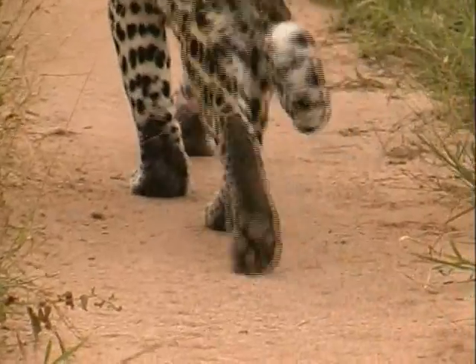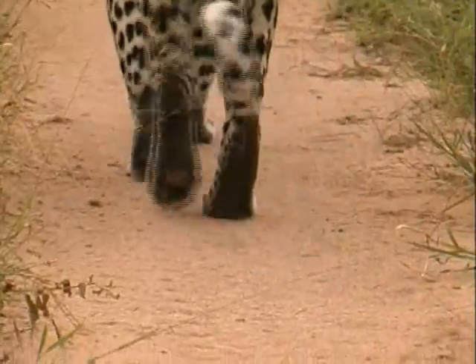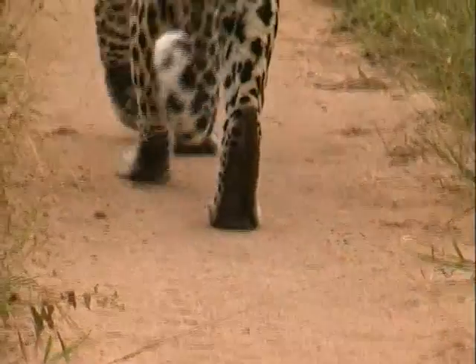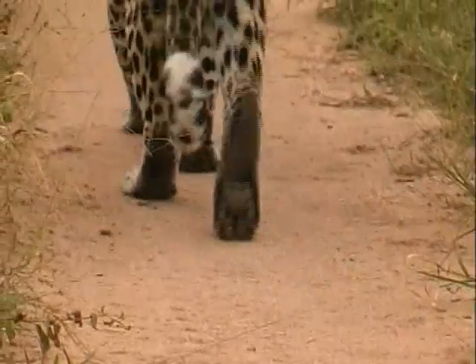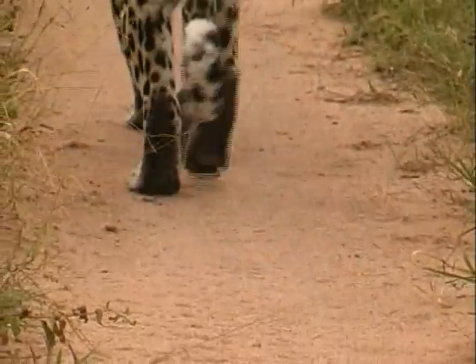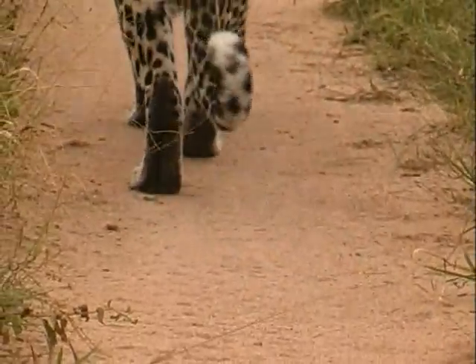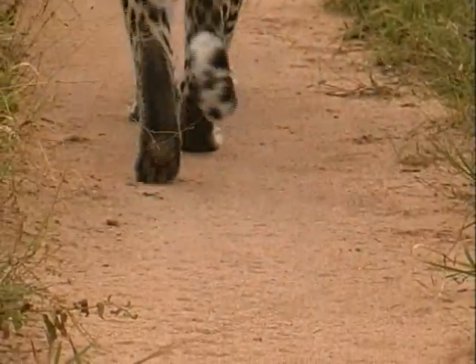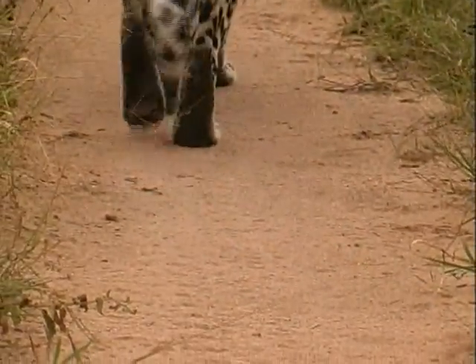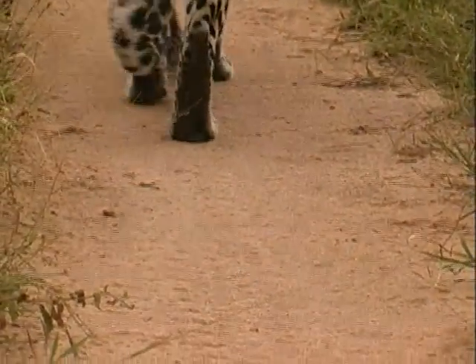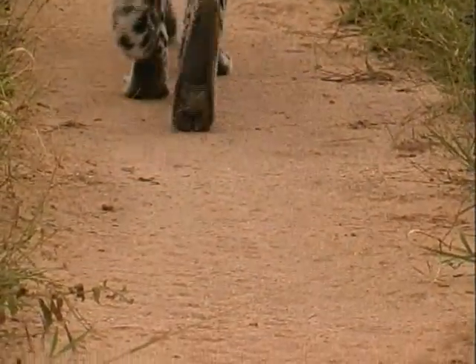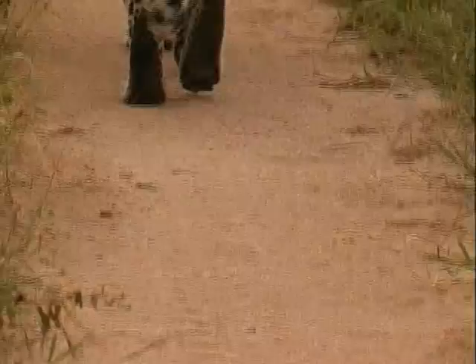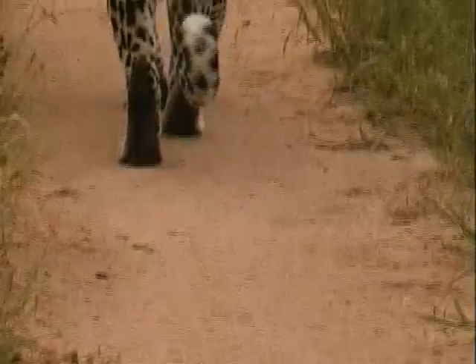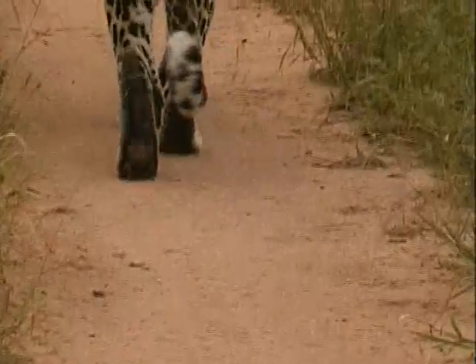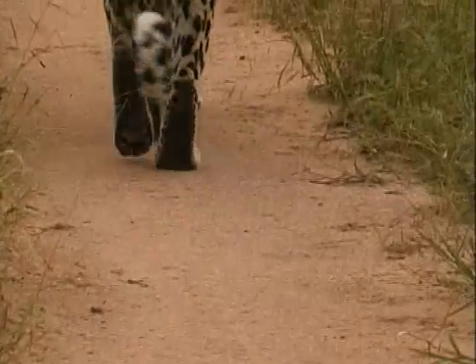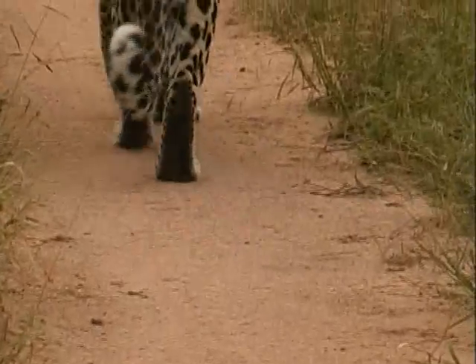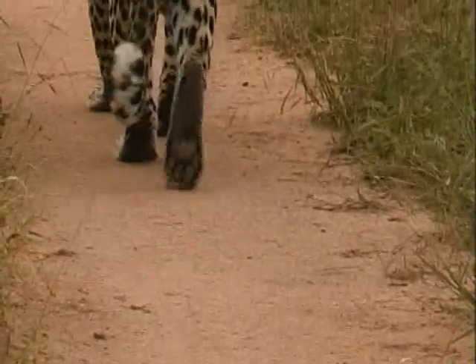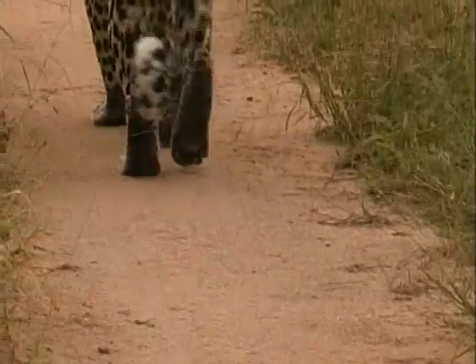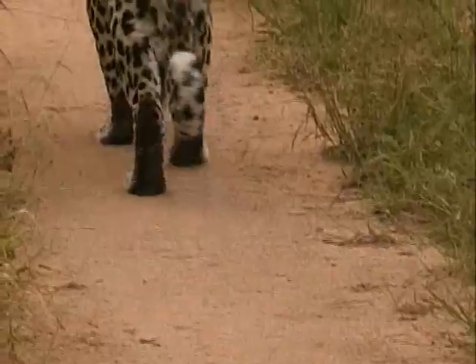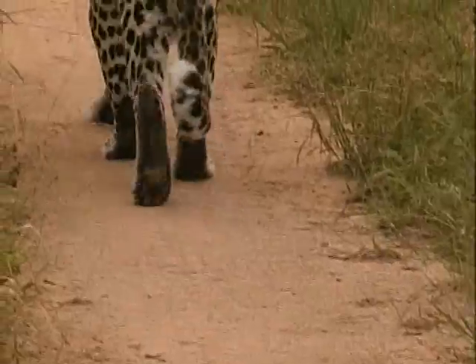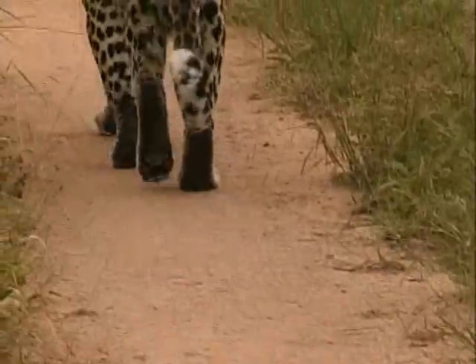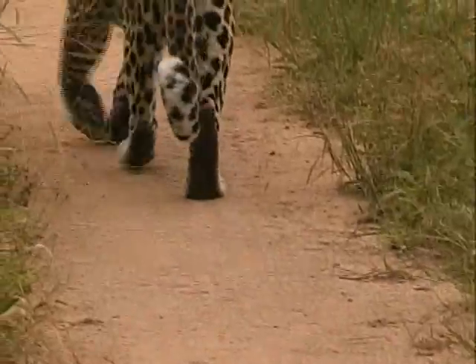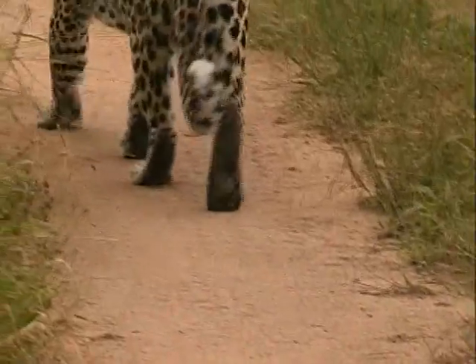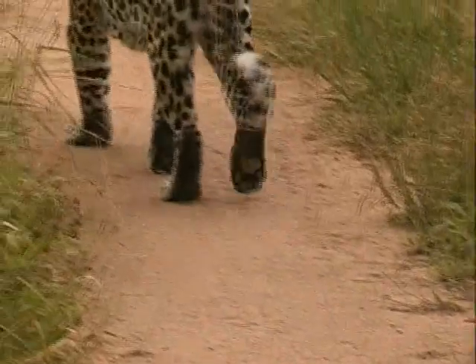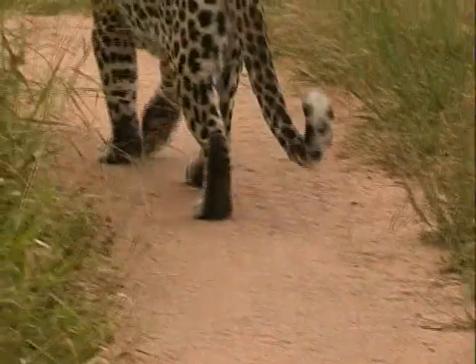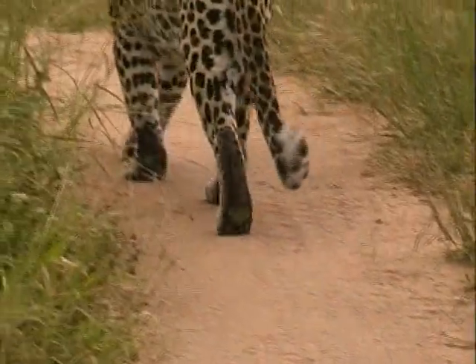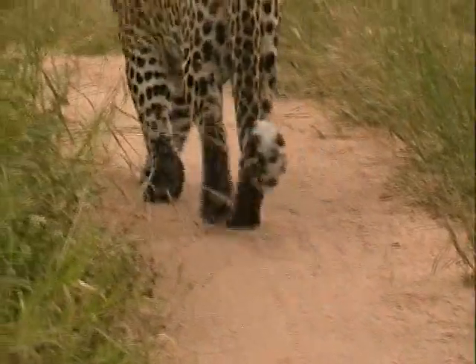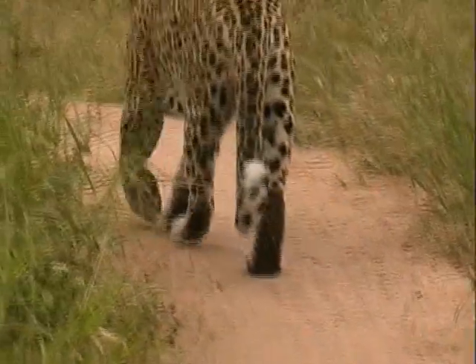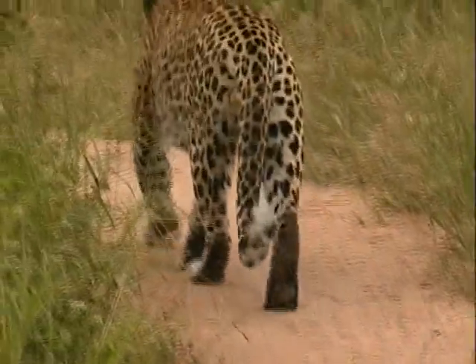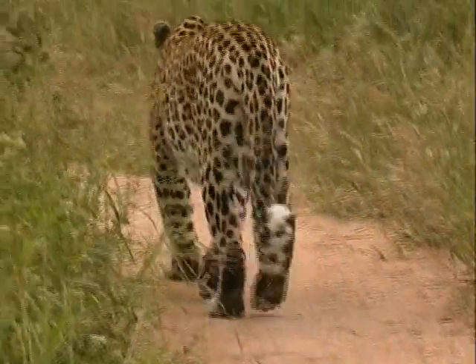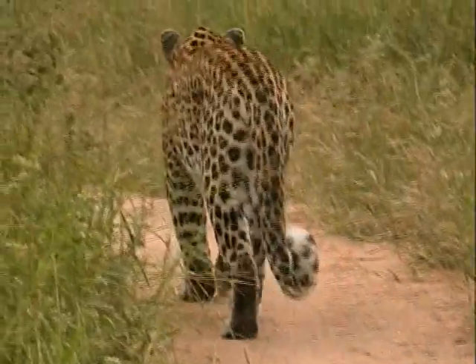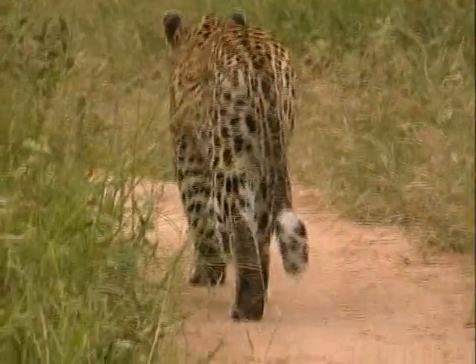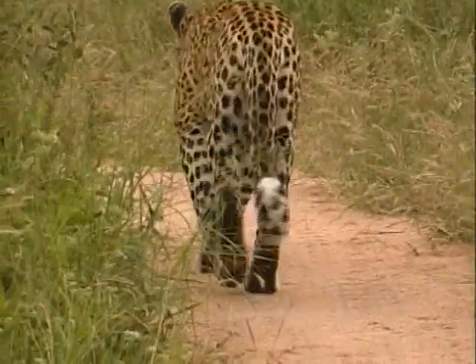Leopards walk on their toes and retract their claws to make sure that they stay sharp while hunting and for grip when they pull a kill up into a tree.